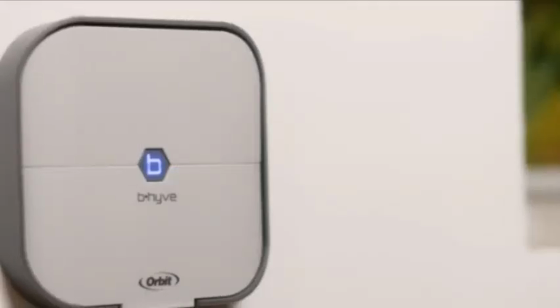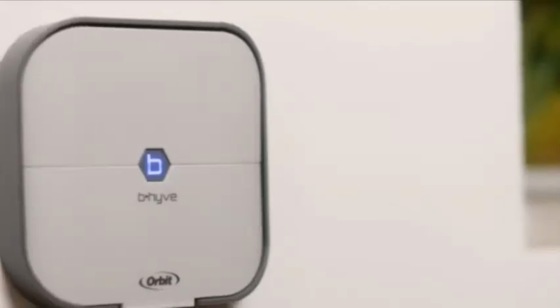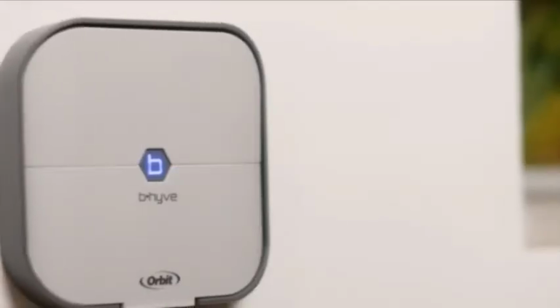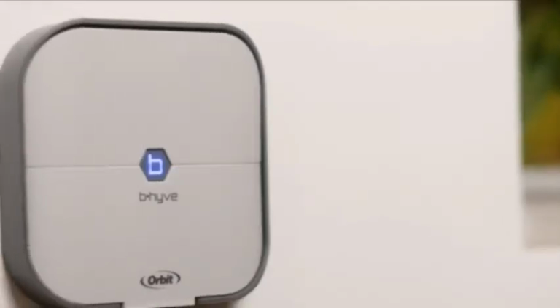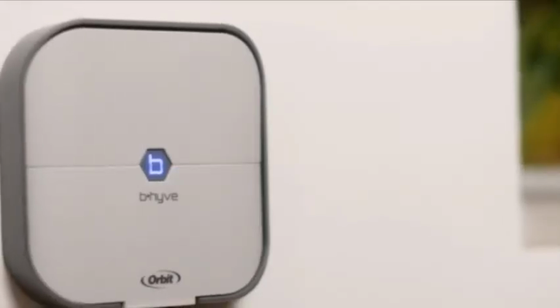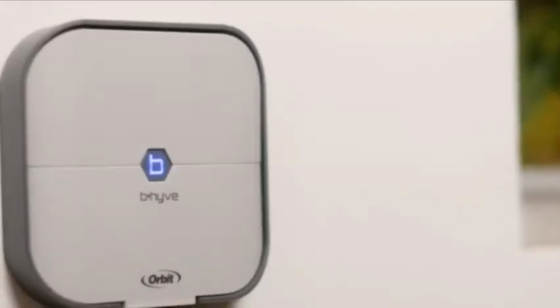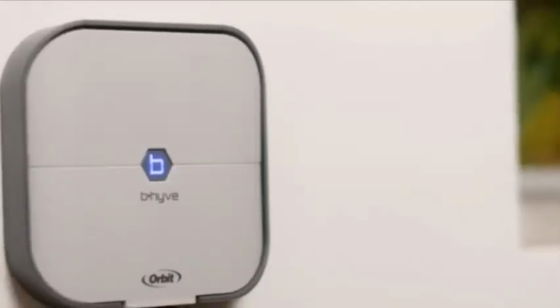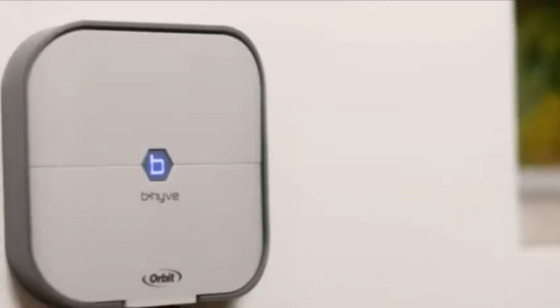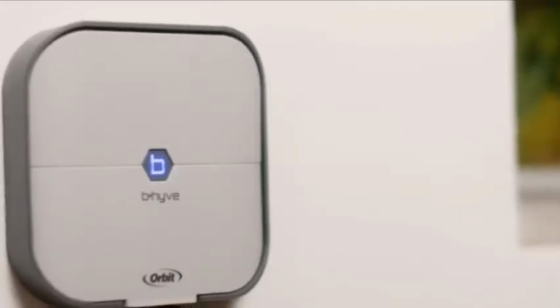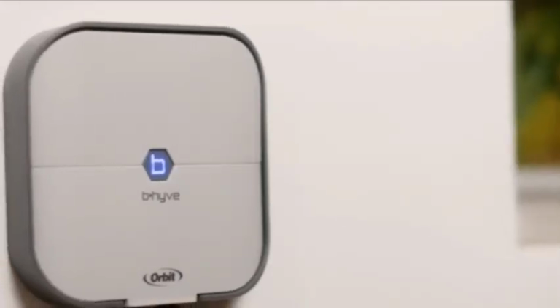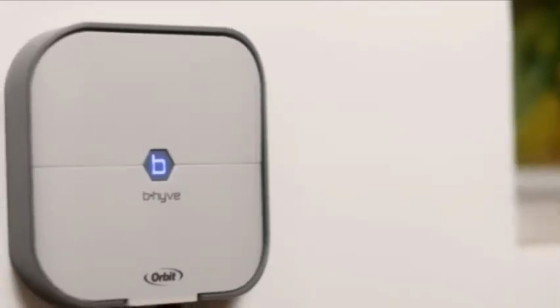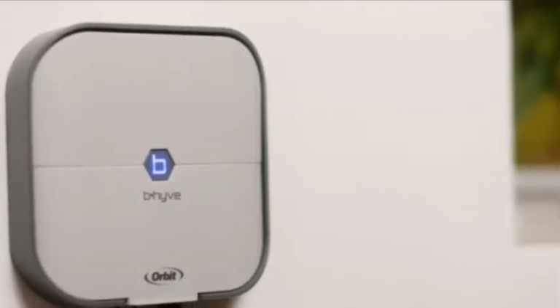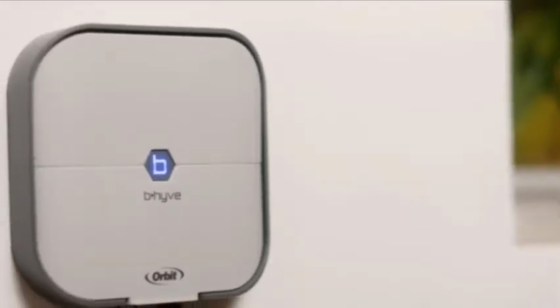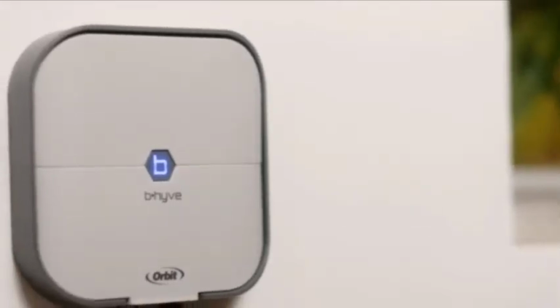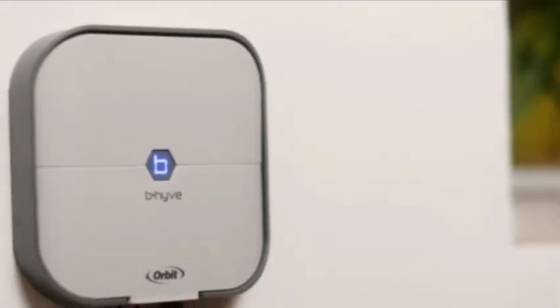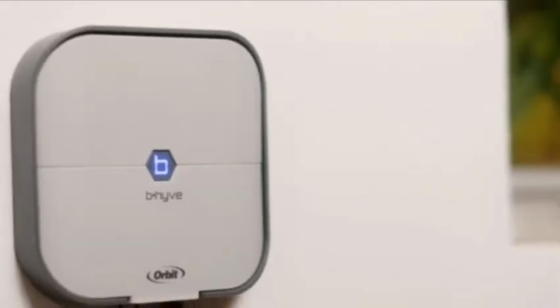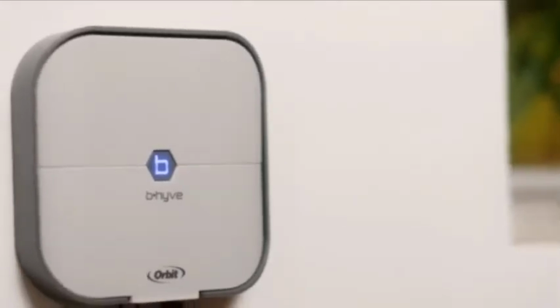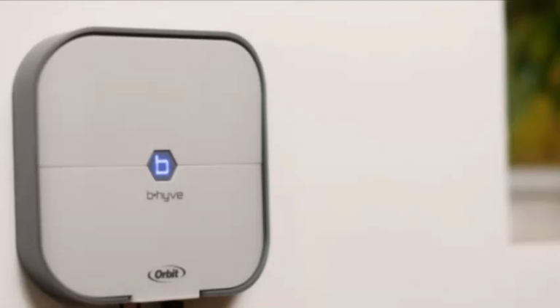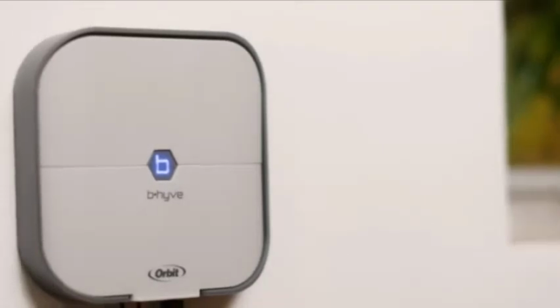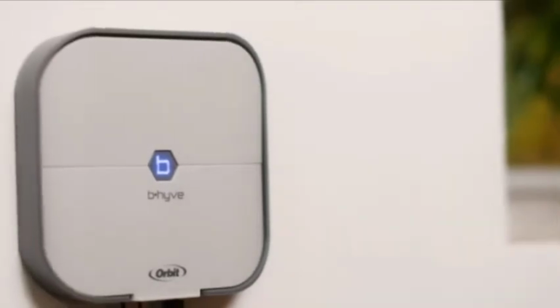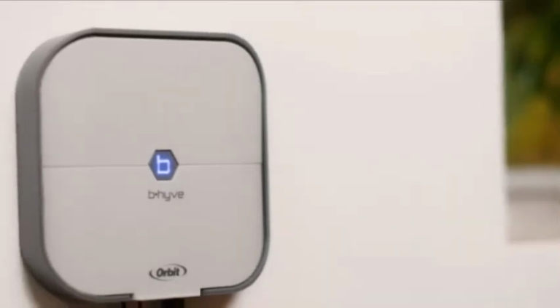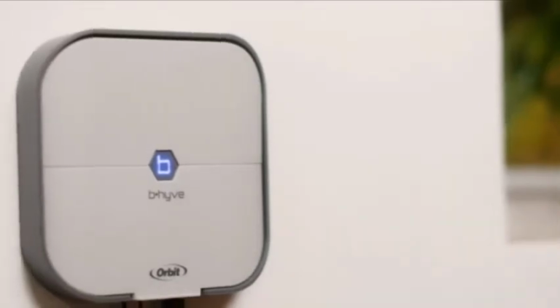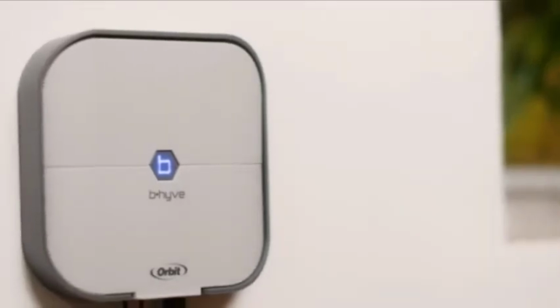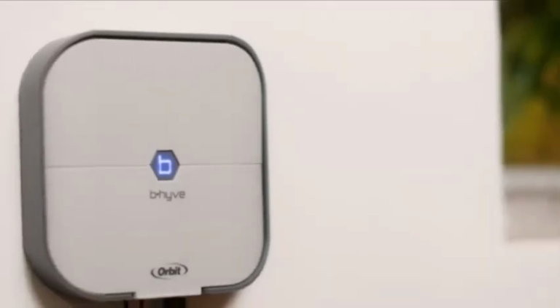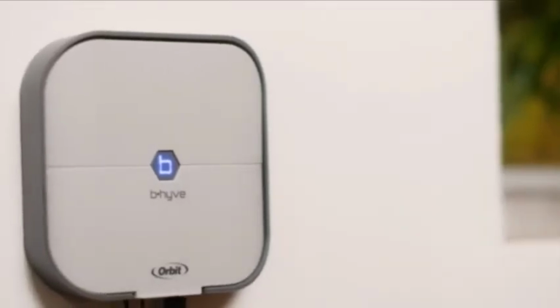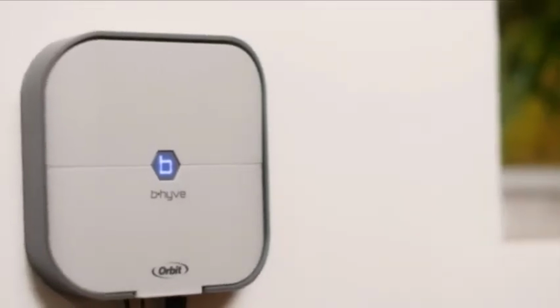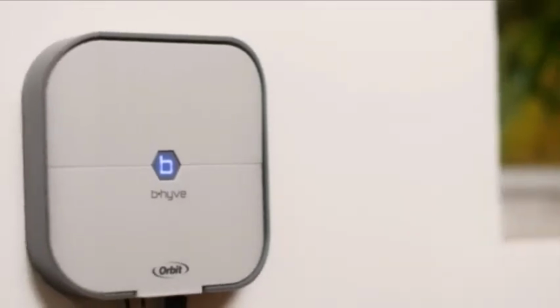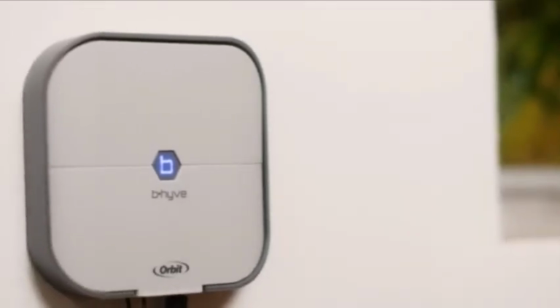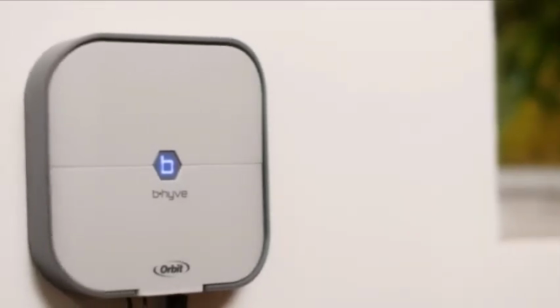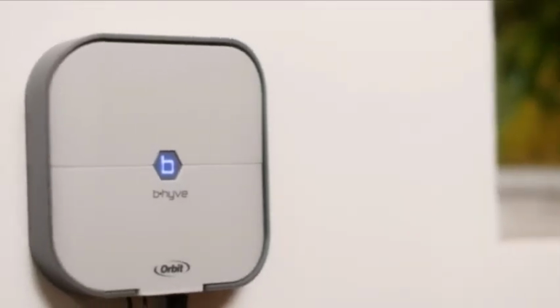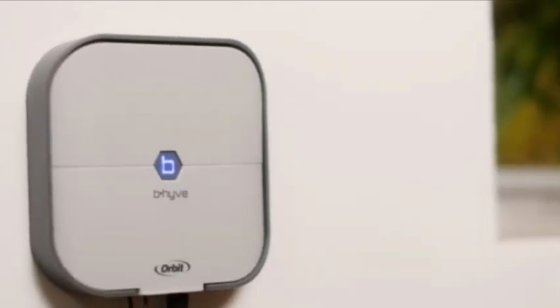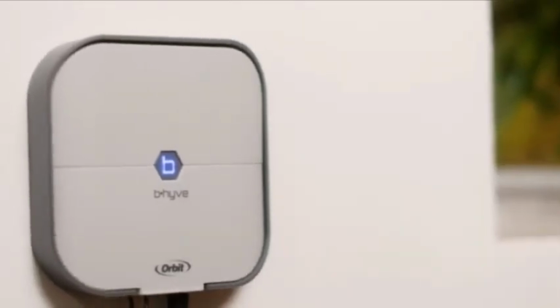Orbit's Beehive smart line of products is changing the way that the world waters.